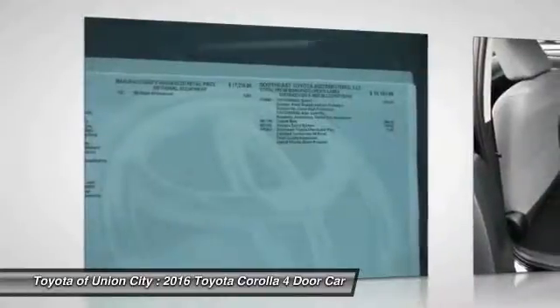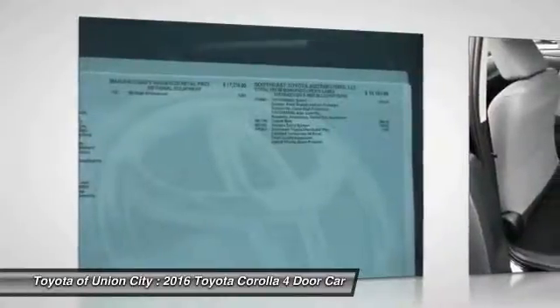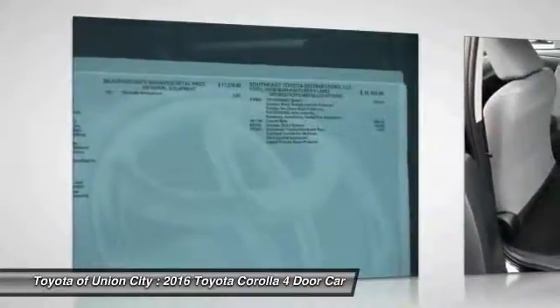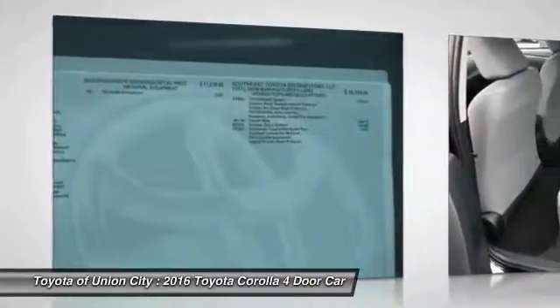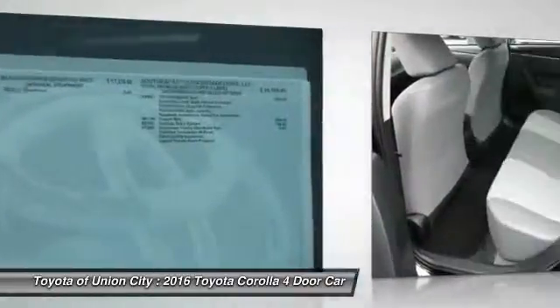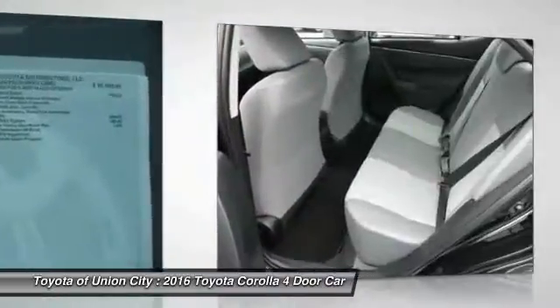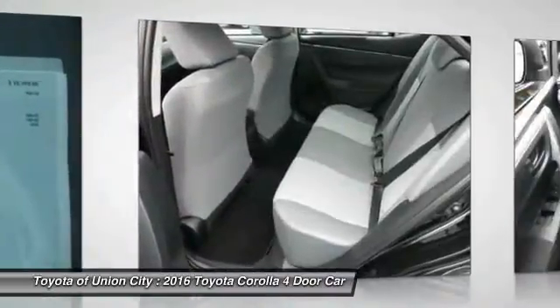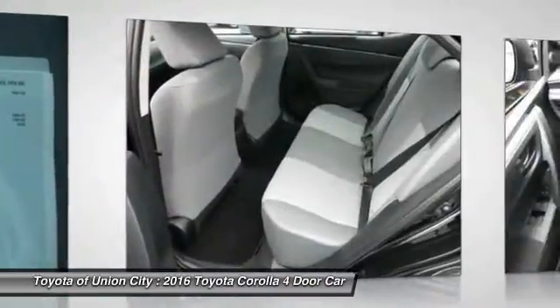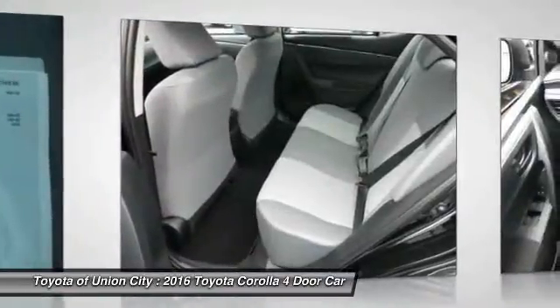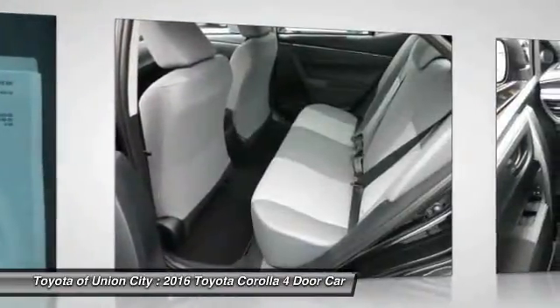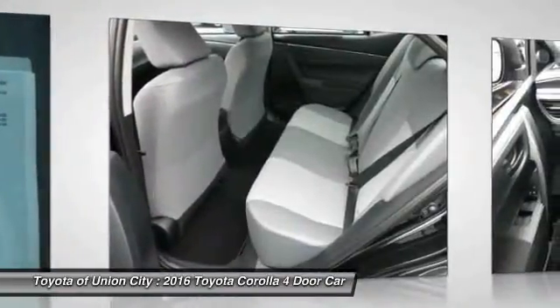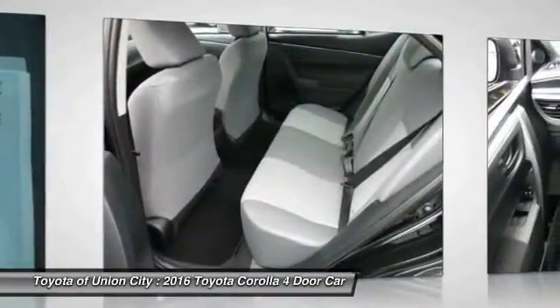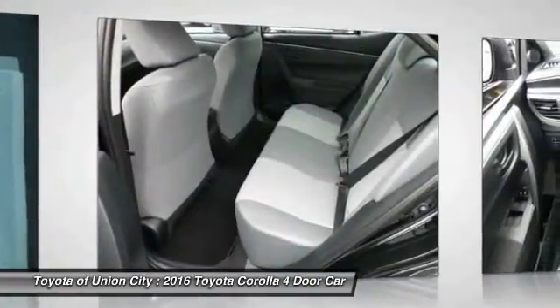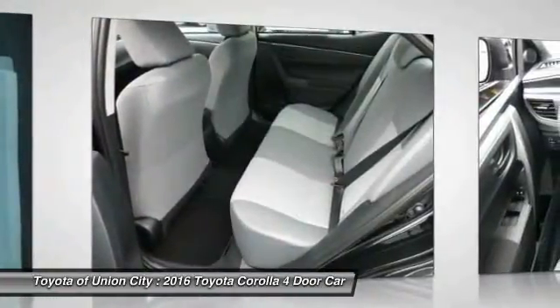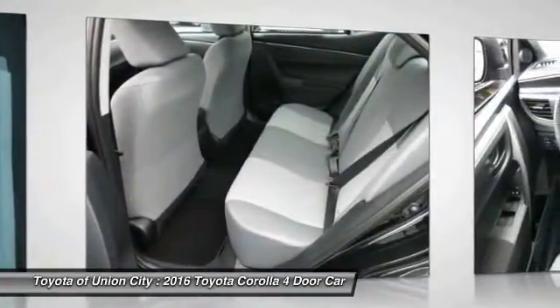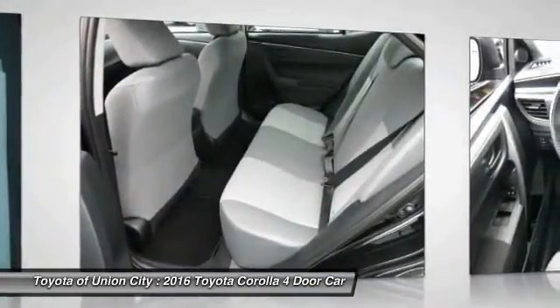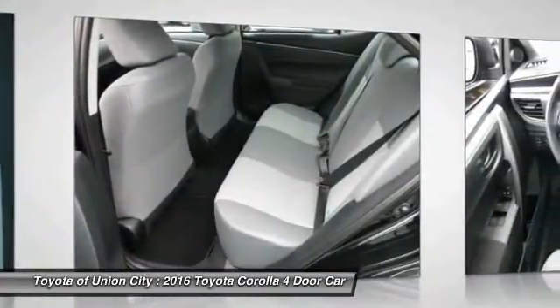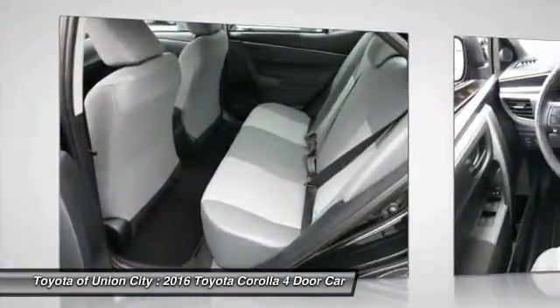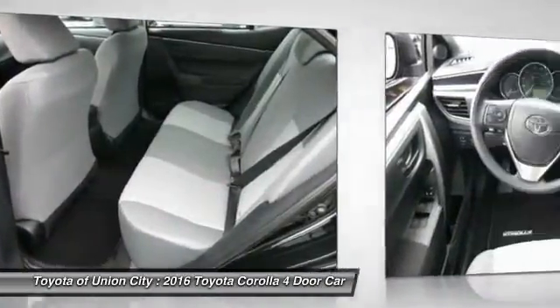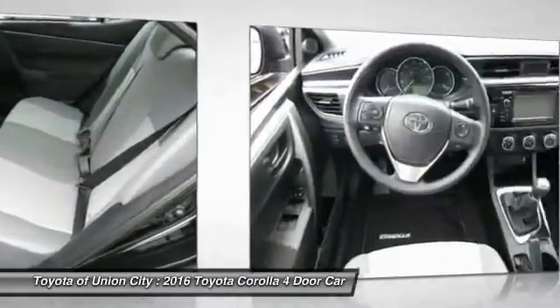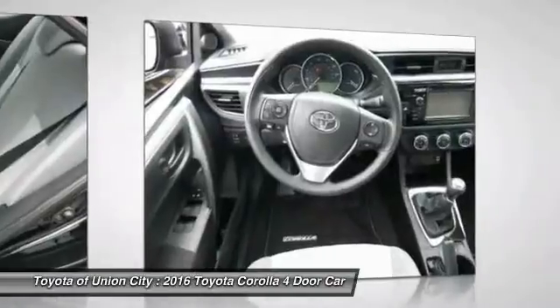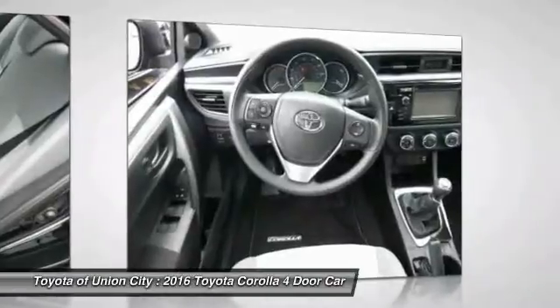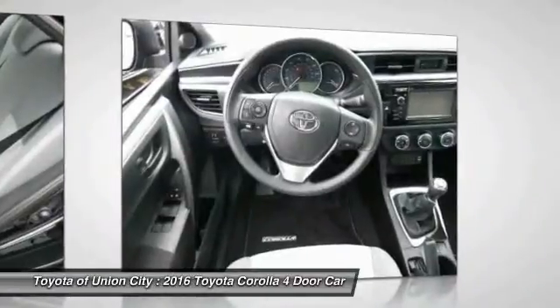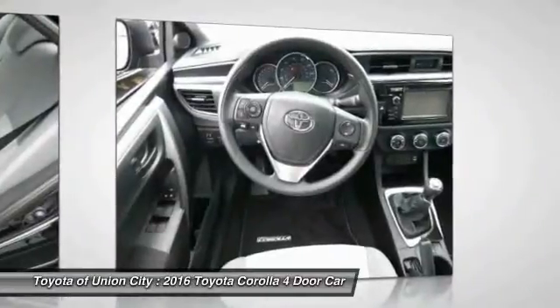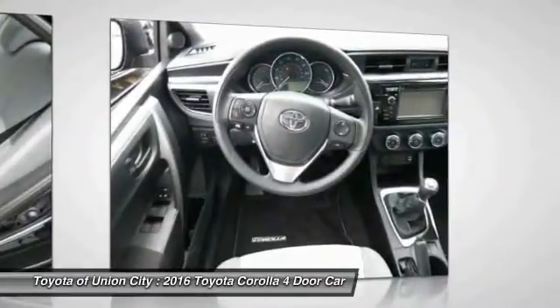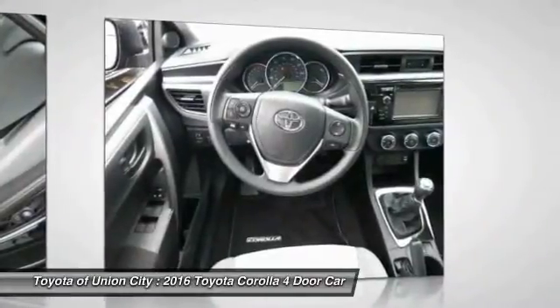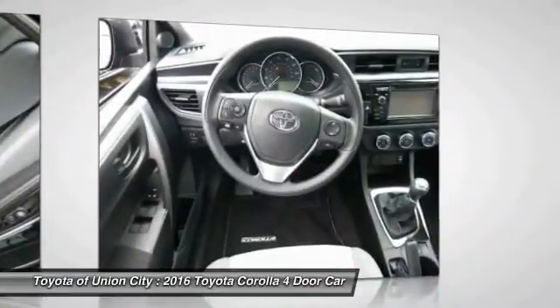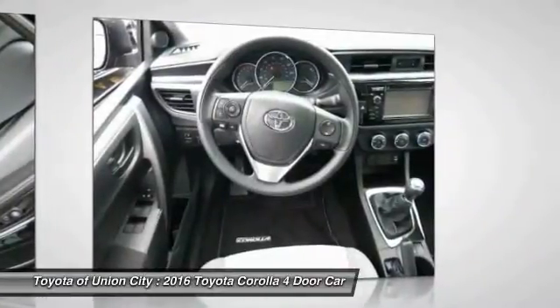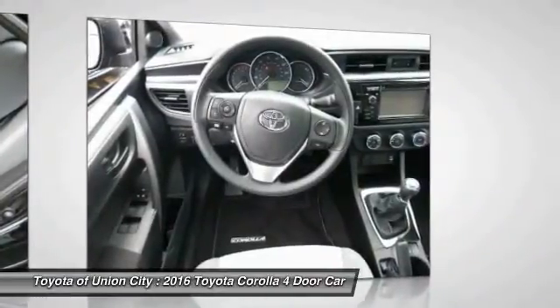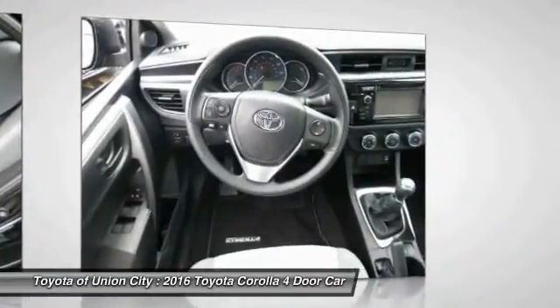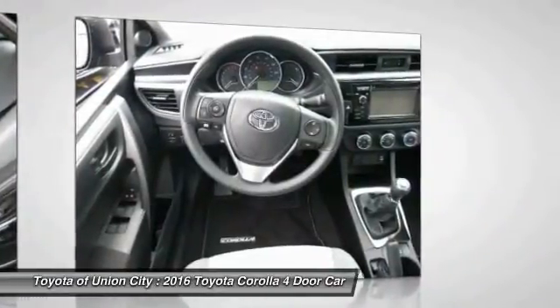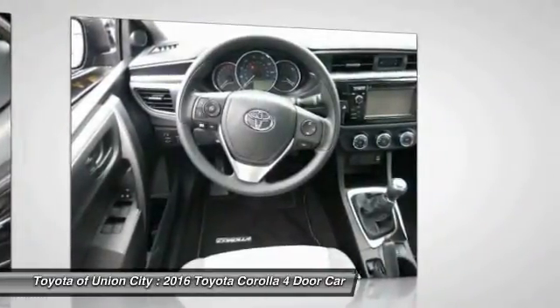Power steering, AM/FM stereo radio, FWD, rear defrost, child safety locks, and trip computer.